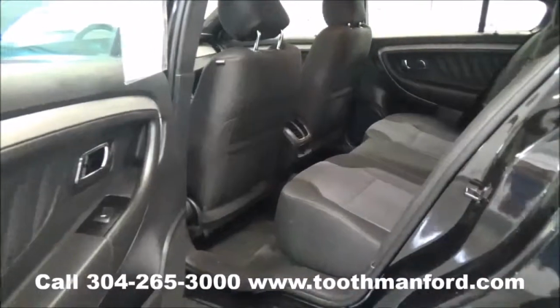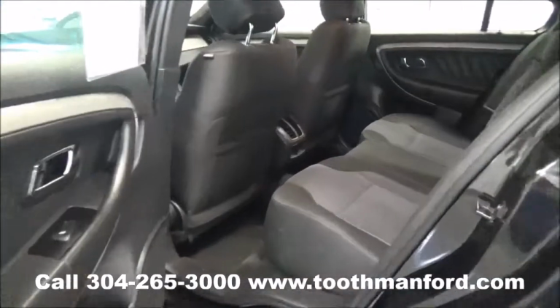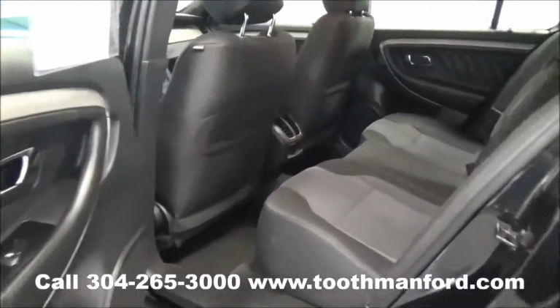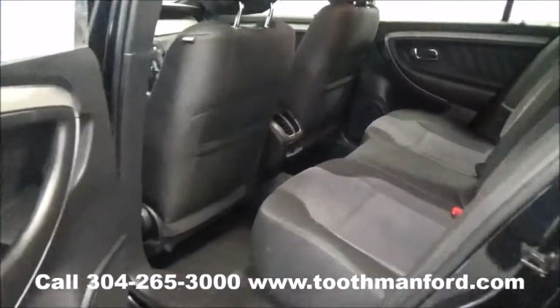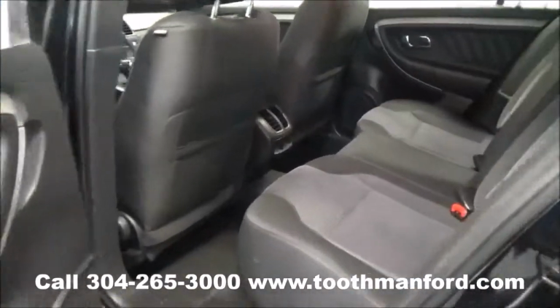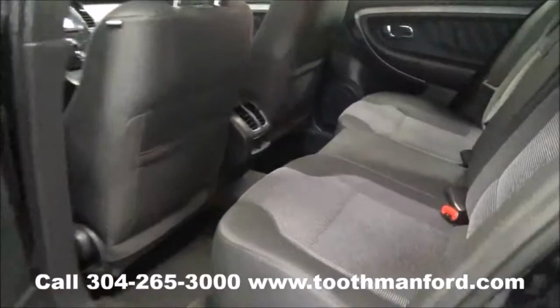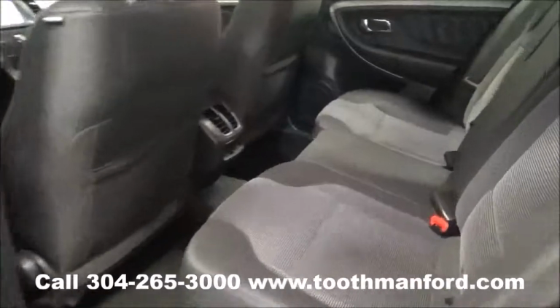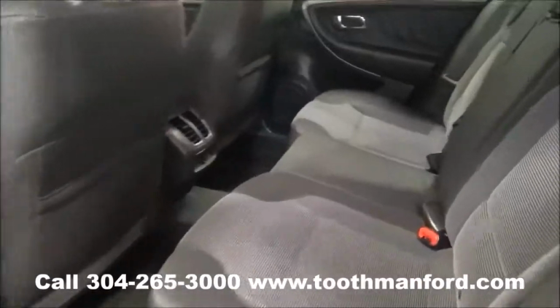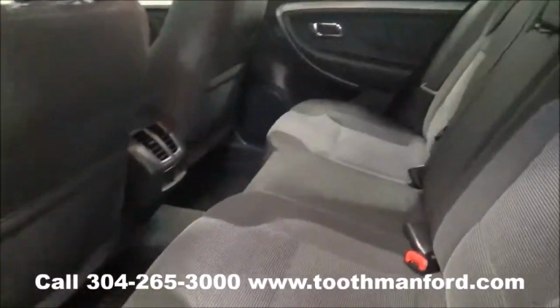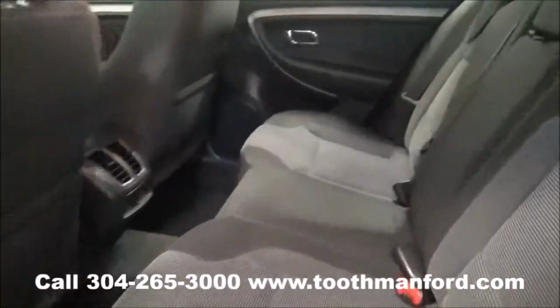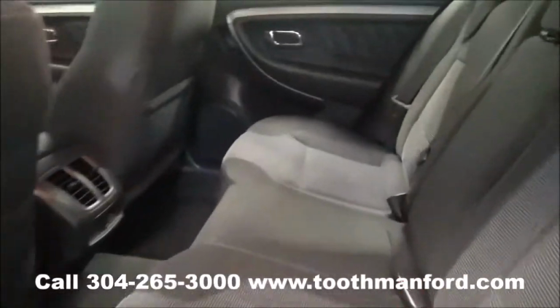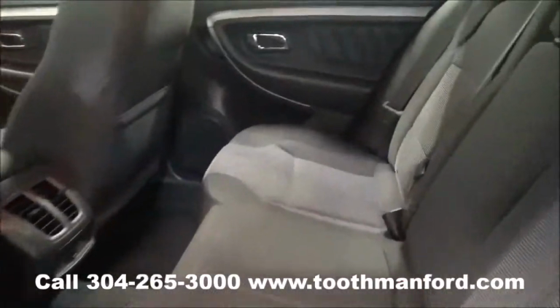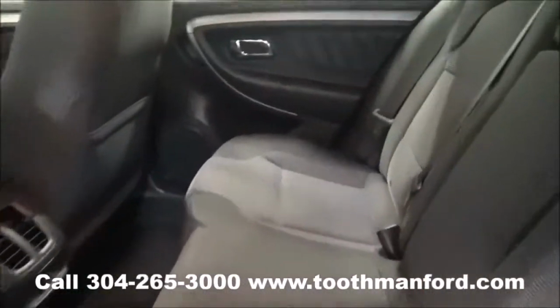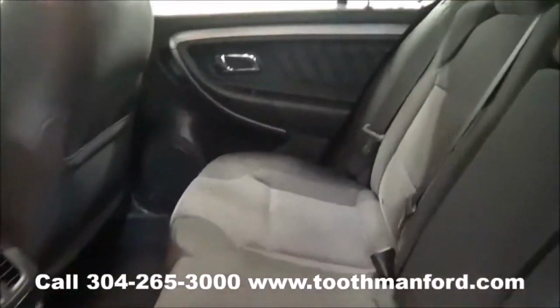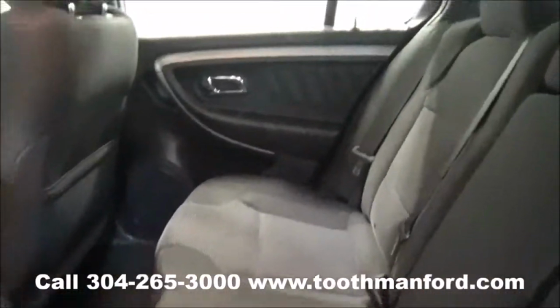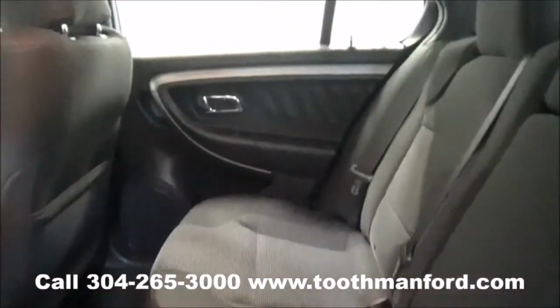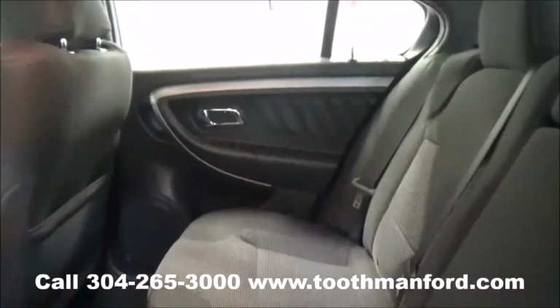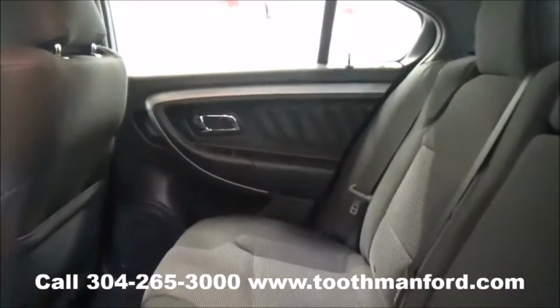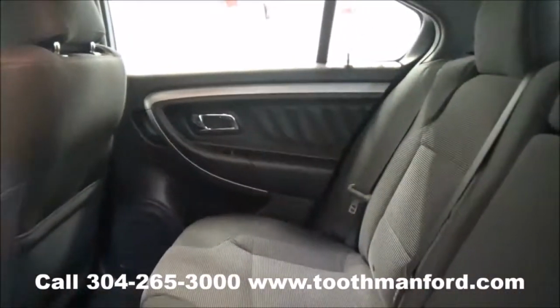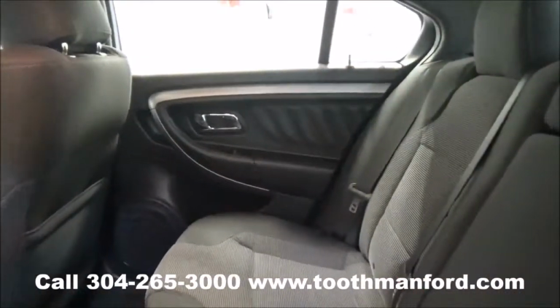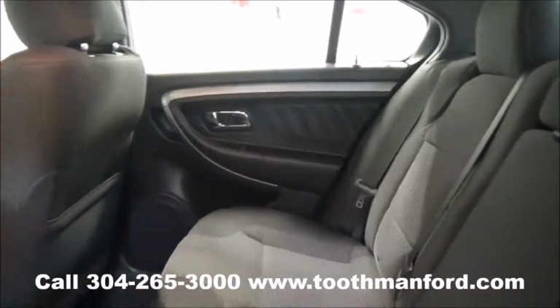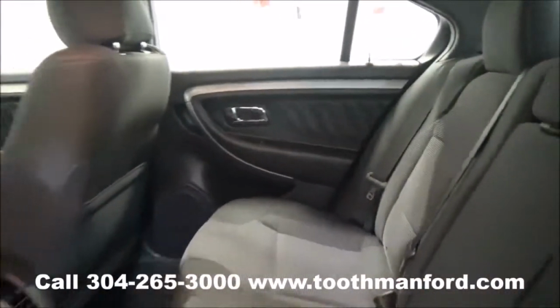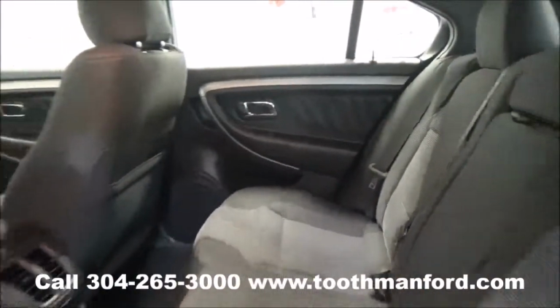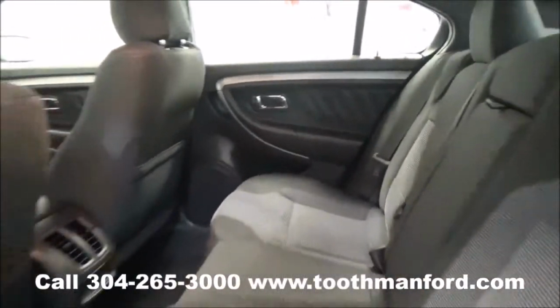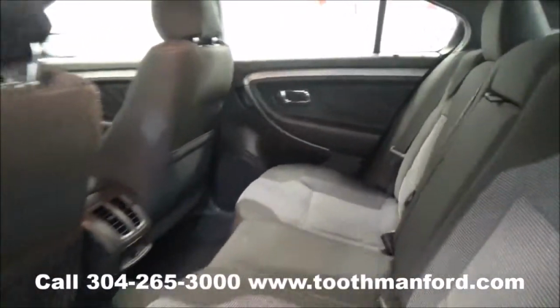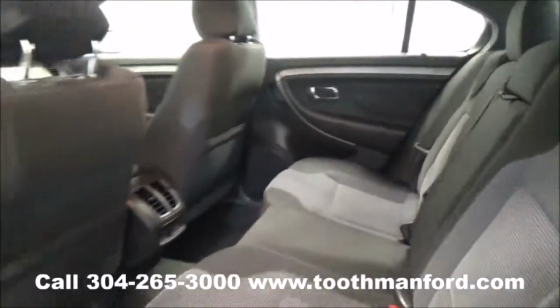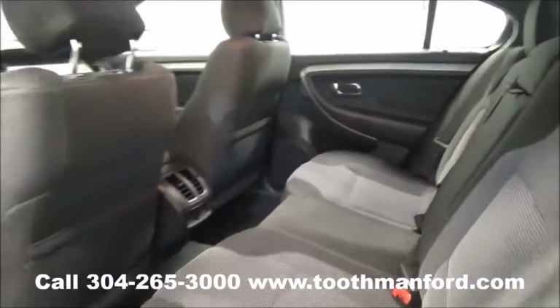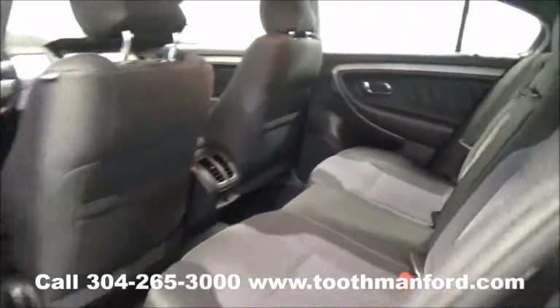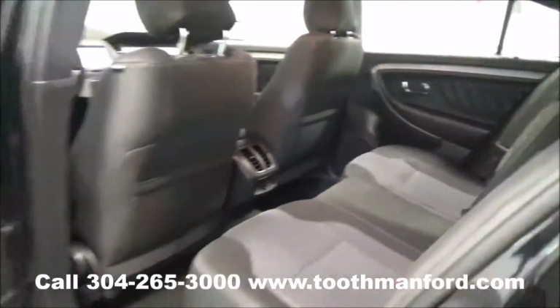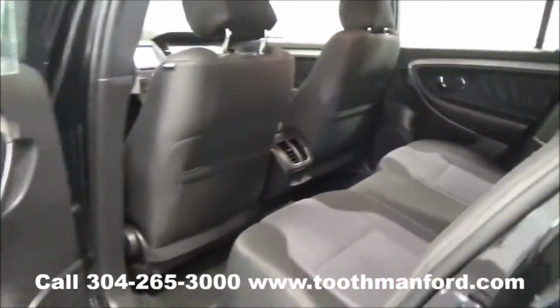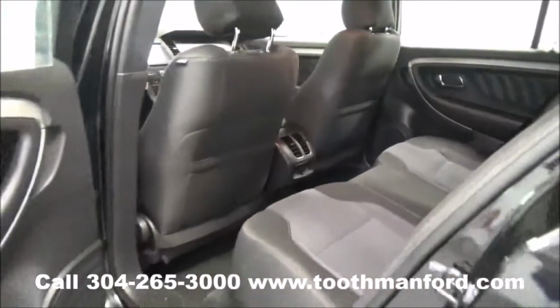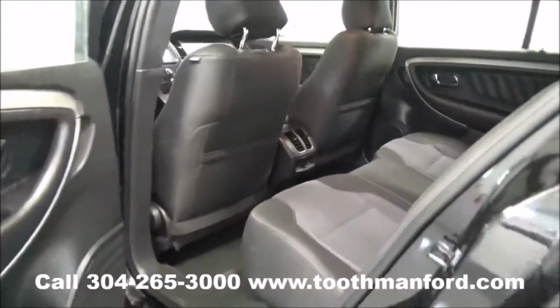As you can see, the interior is very spacious and kept in great condition. Now let's move on to the front row.